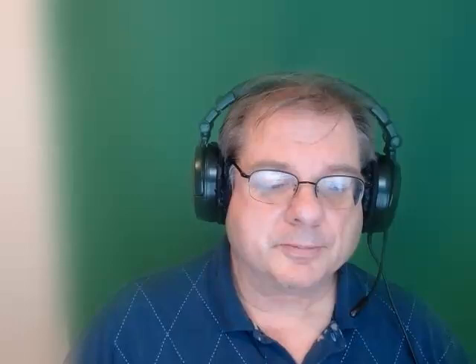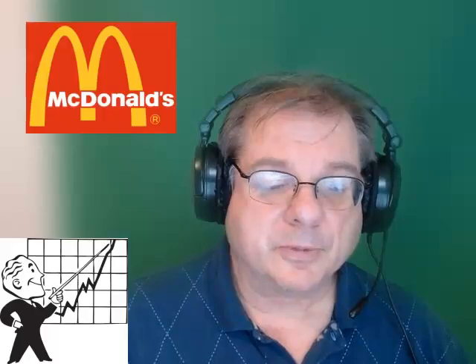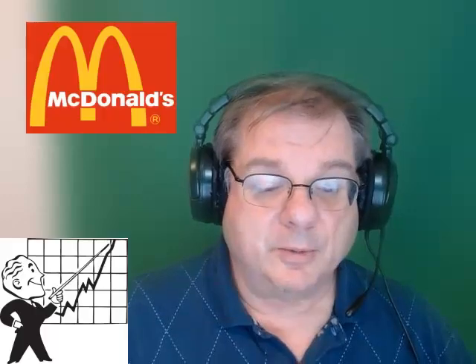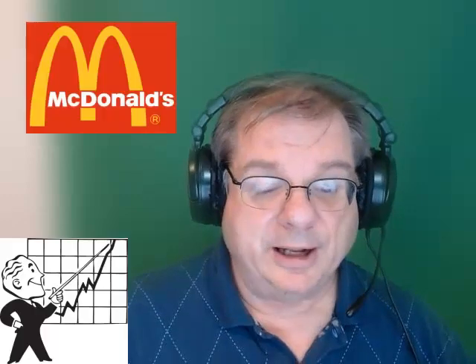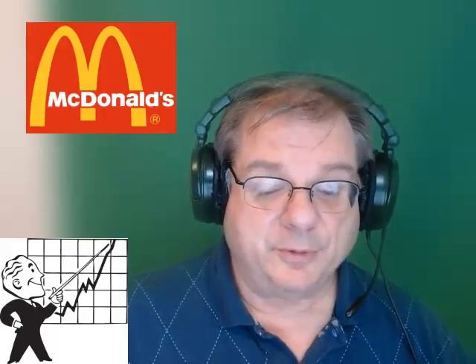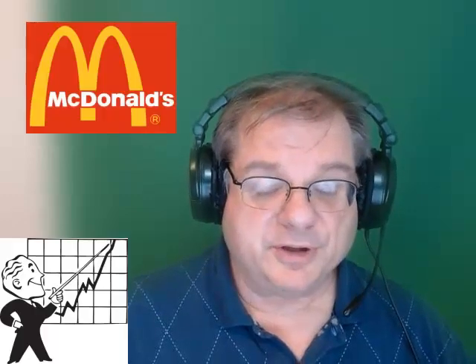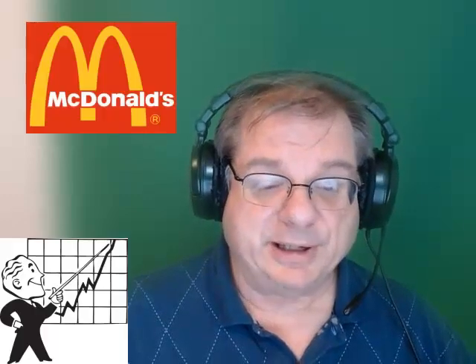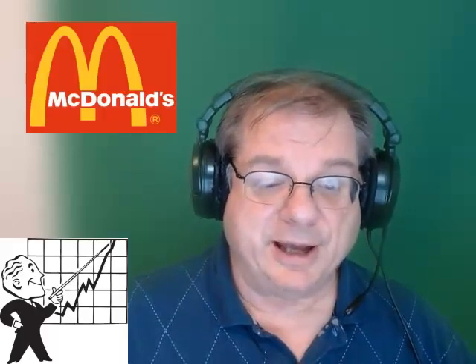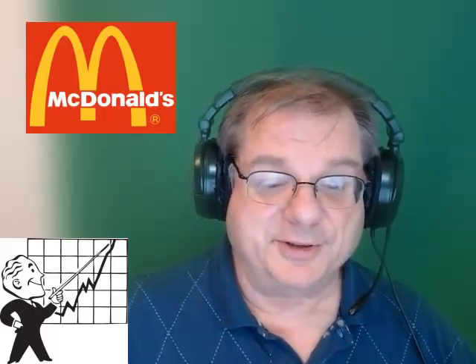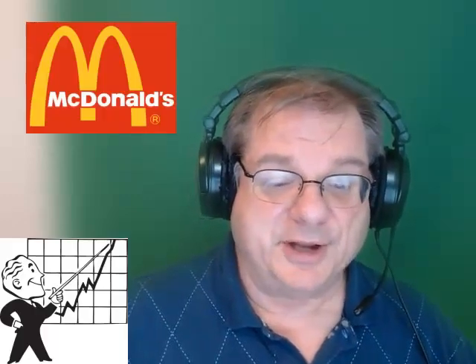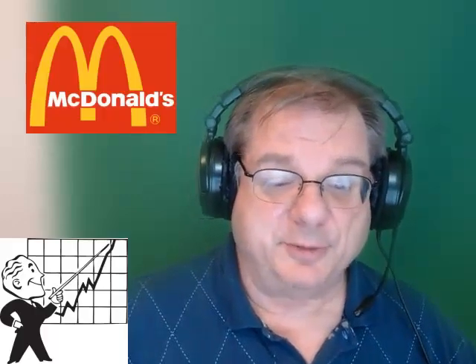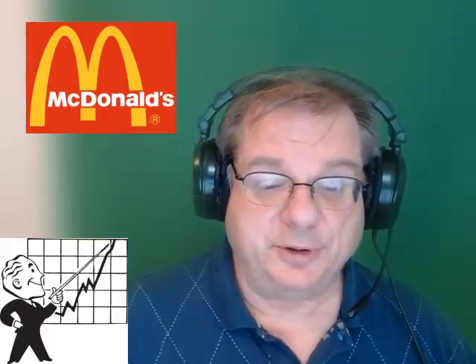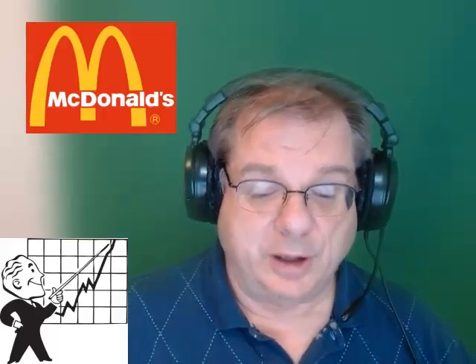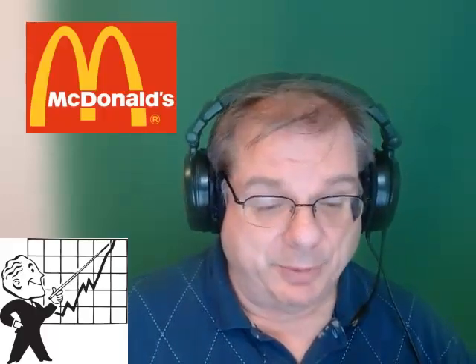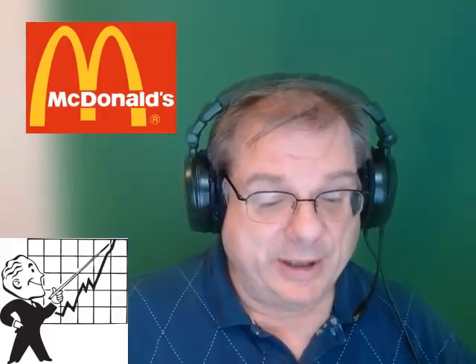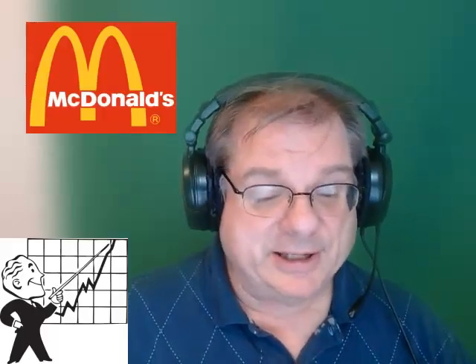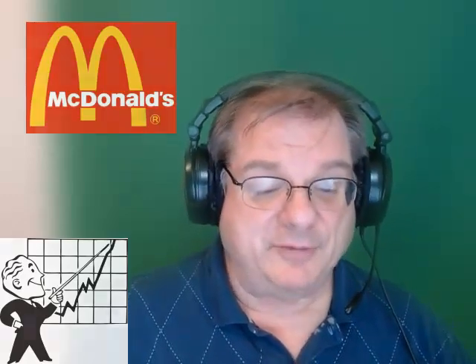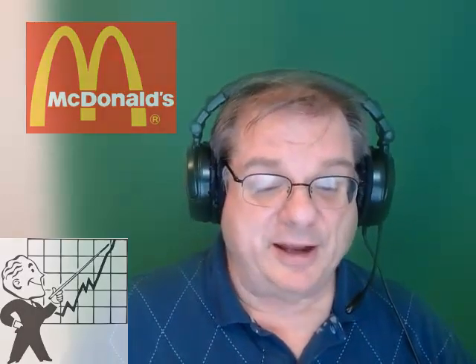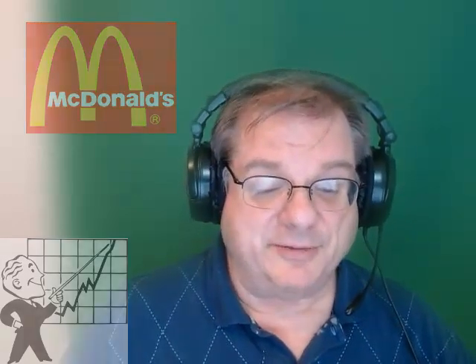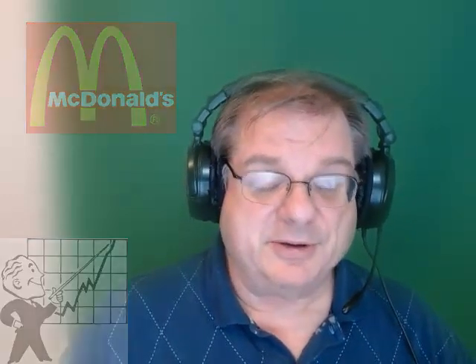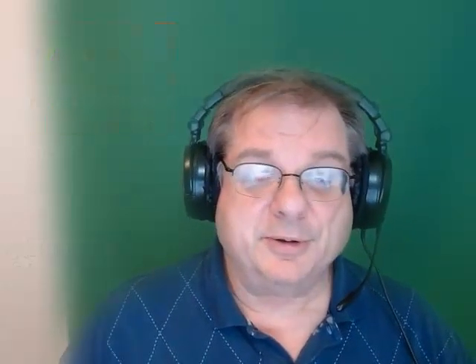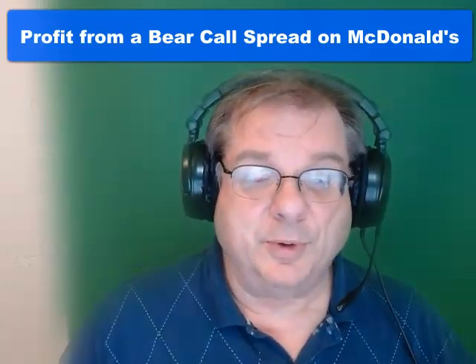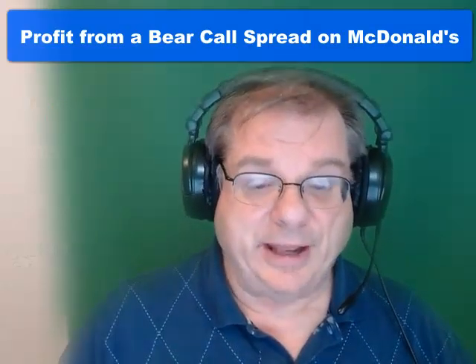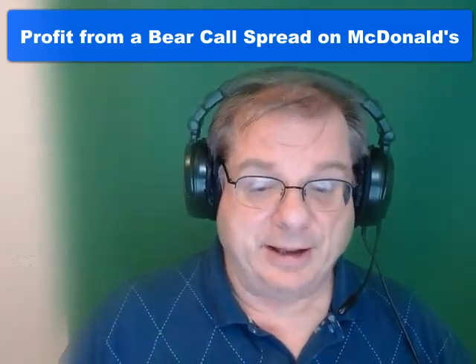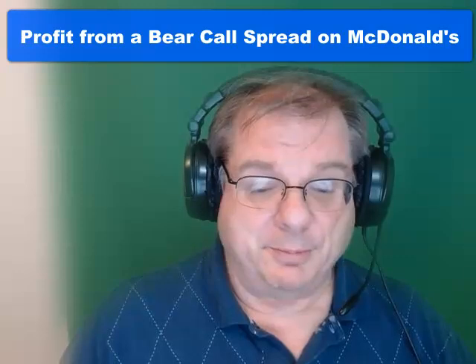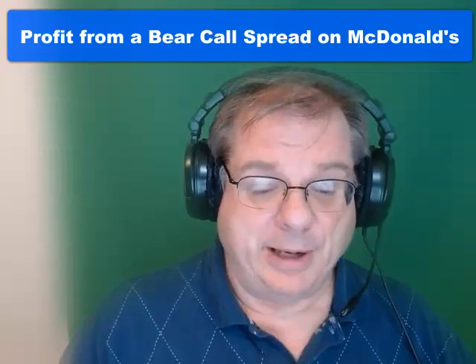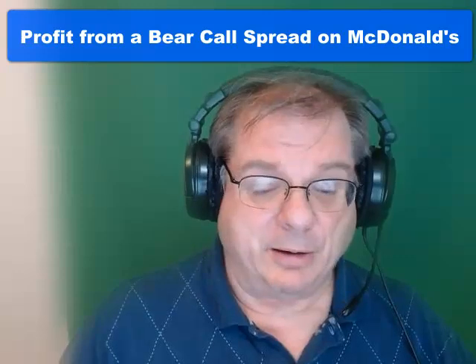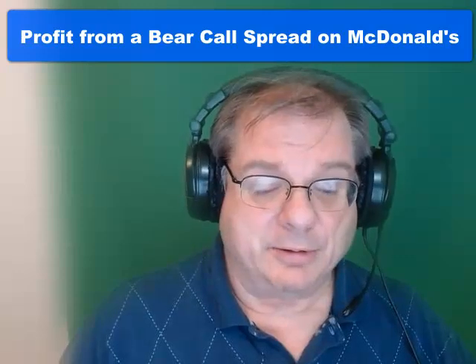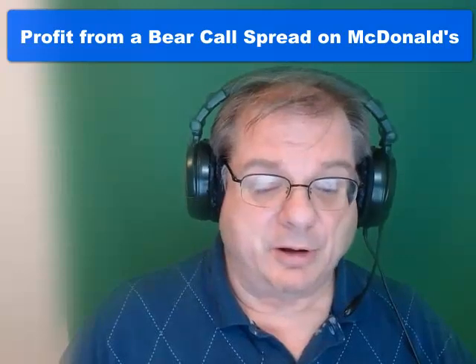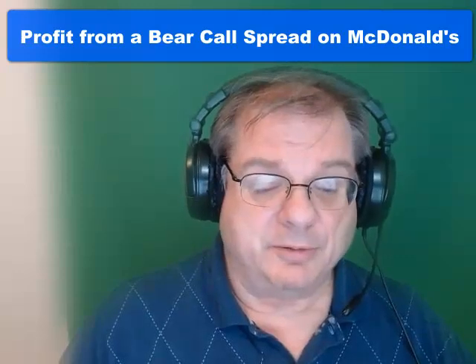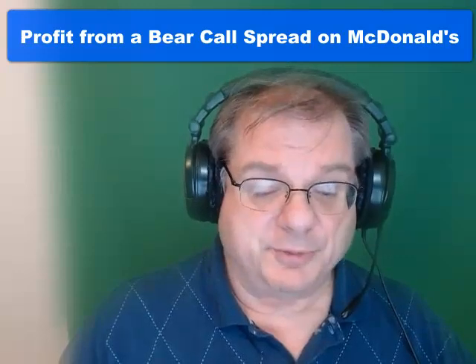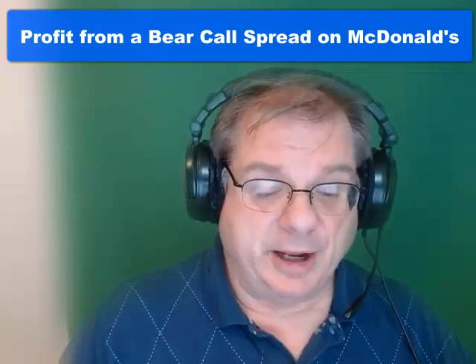Unfortunately, McDonald's is not doing too well, but we can take advantage of it with a bear call spread.